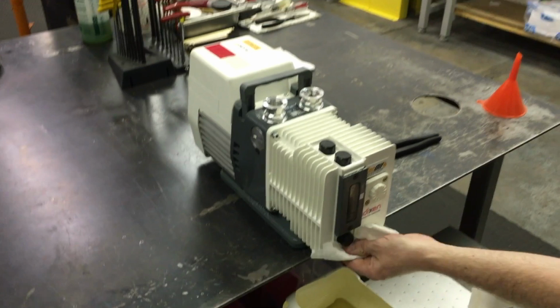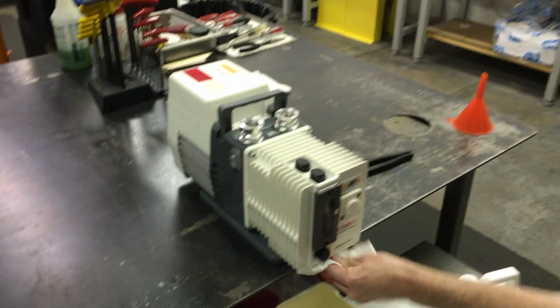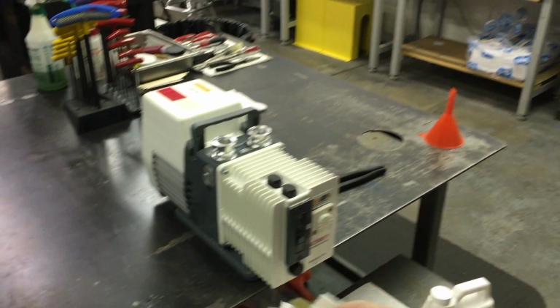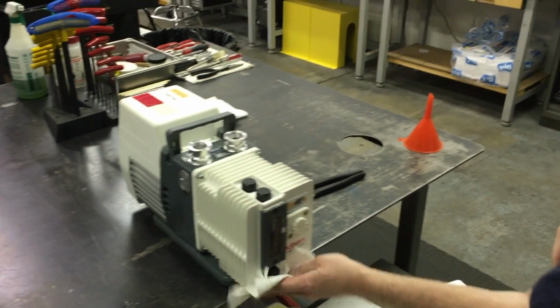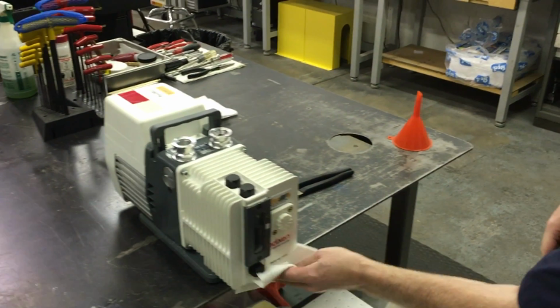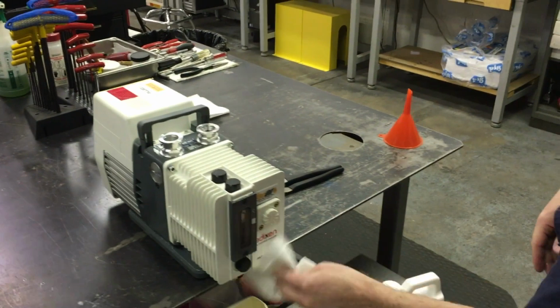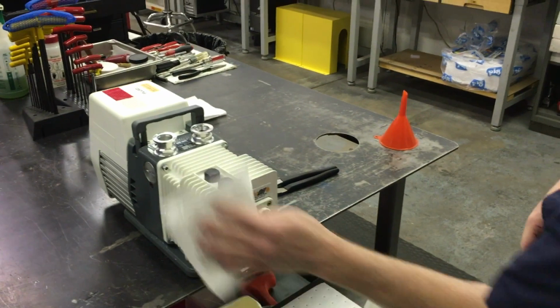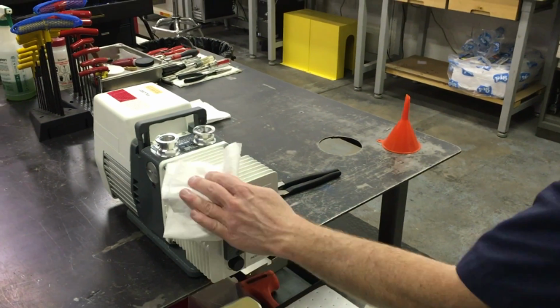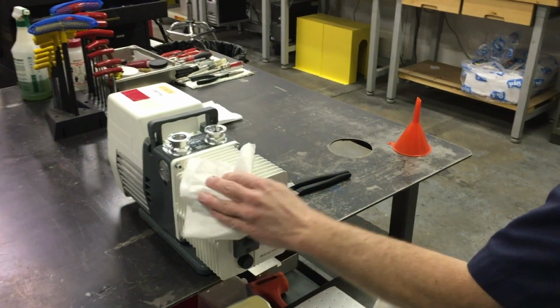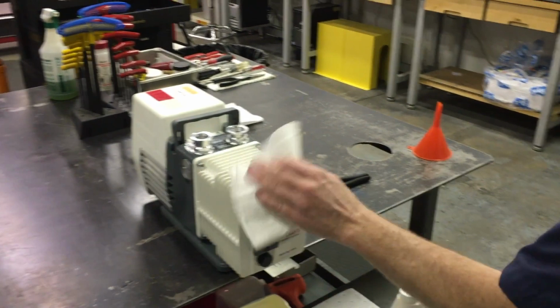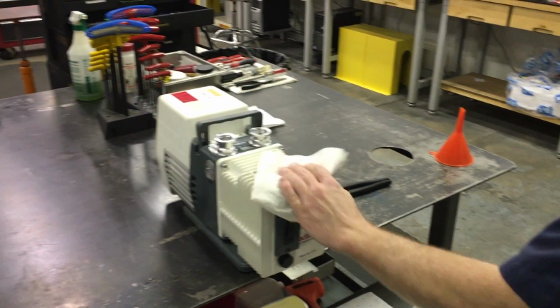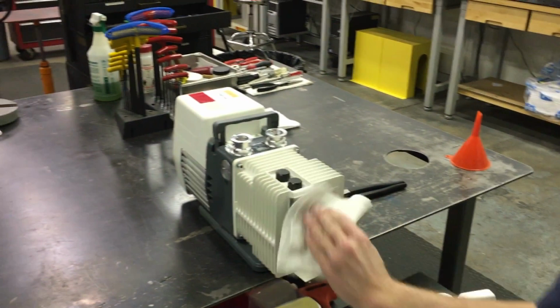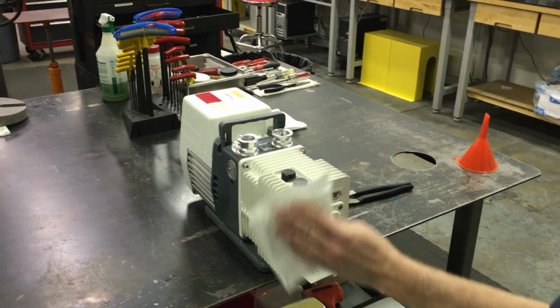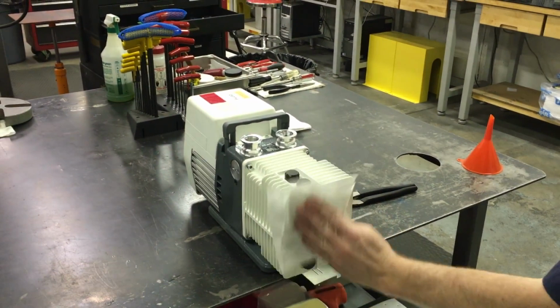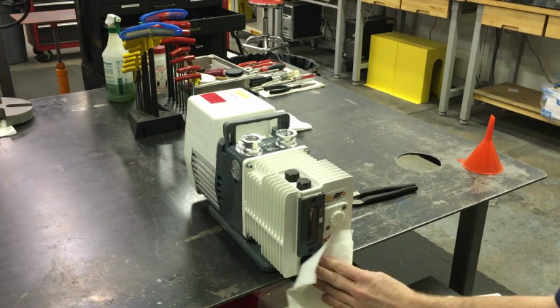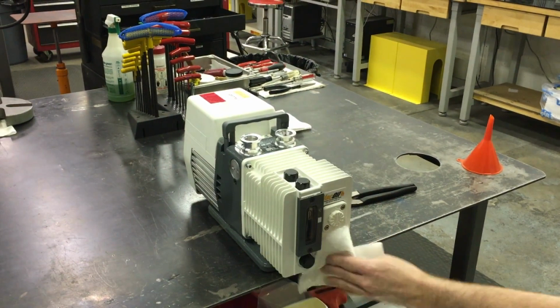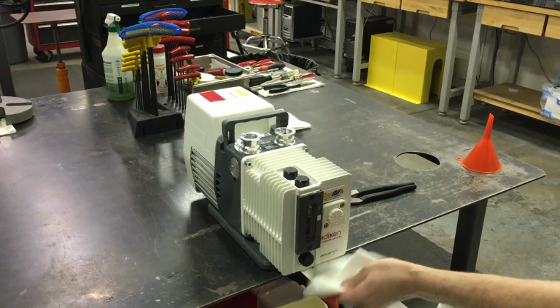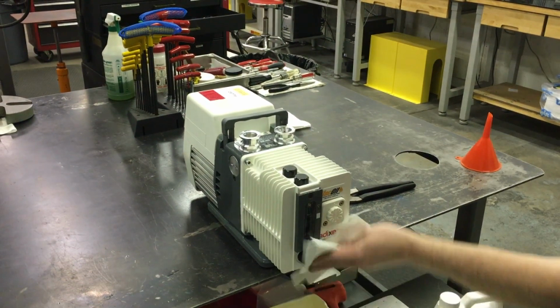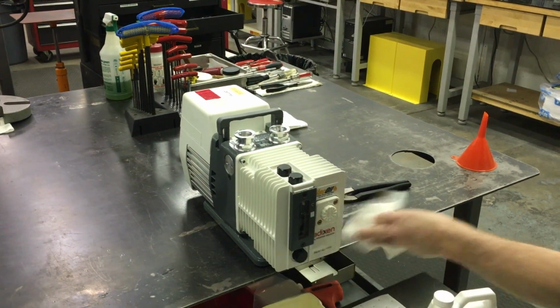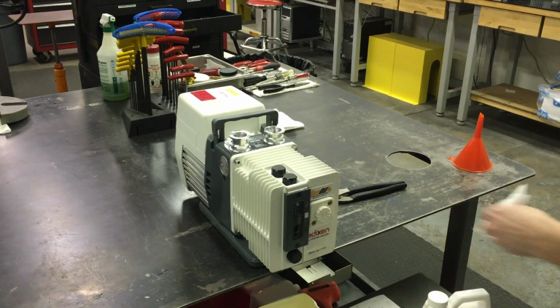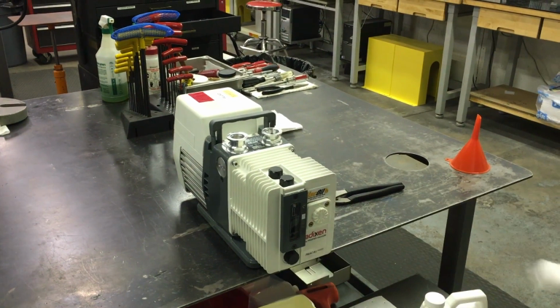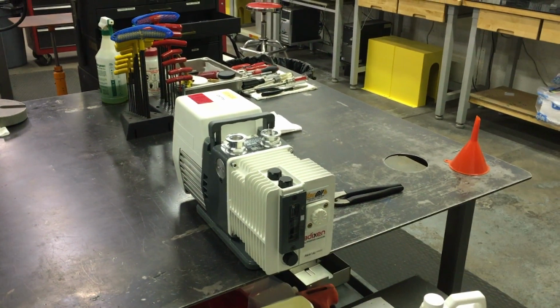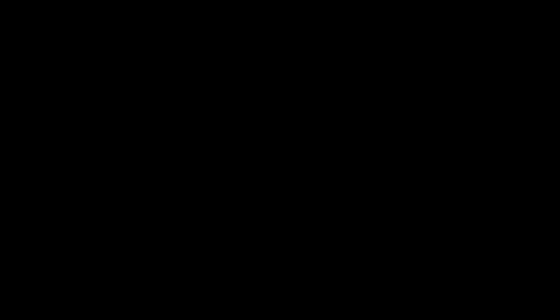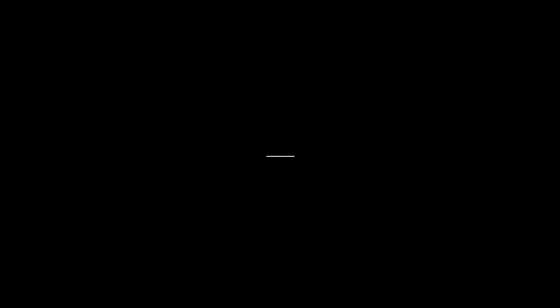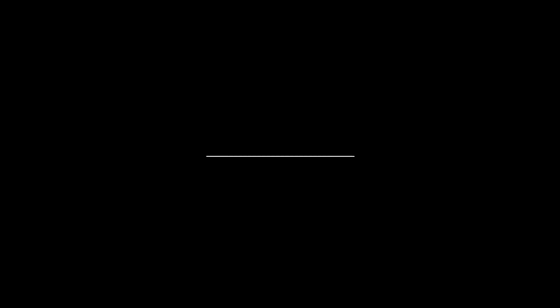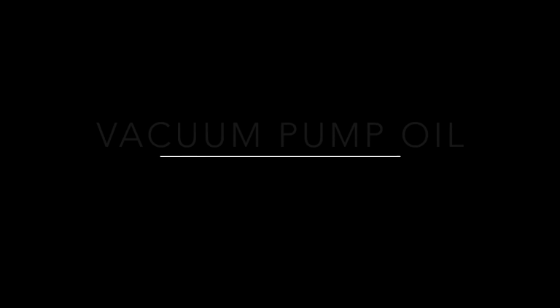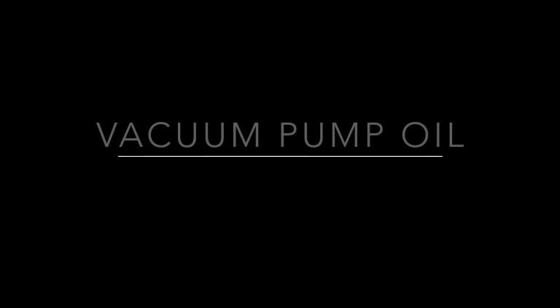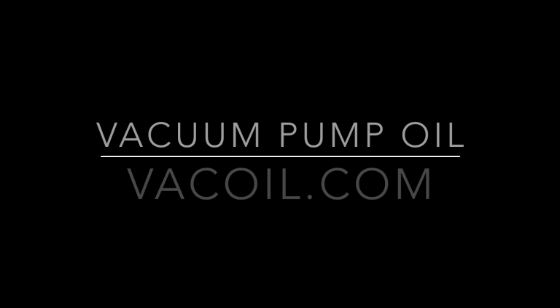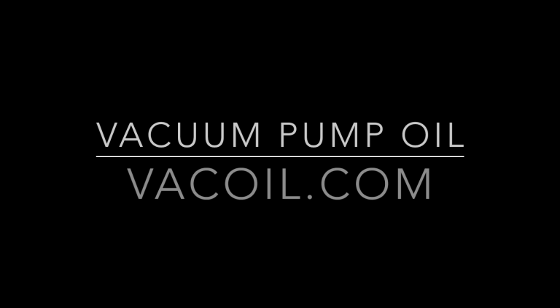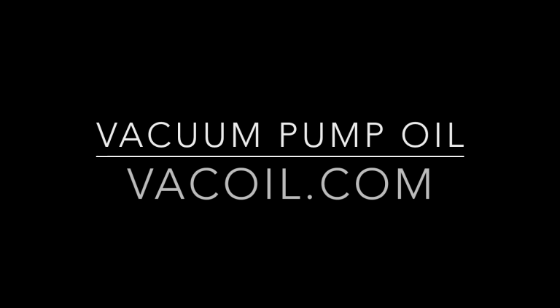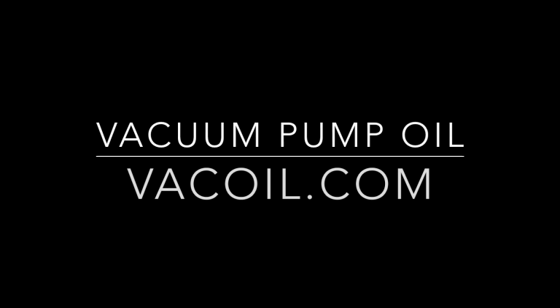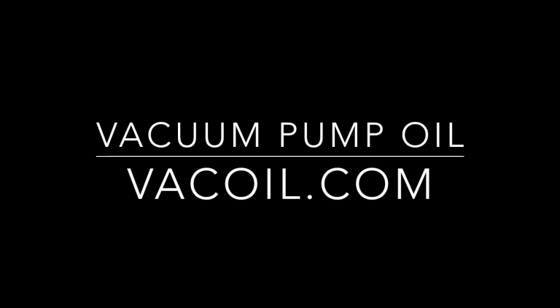Thanks for watching. Look for more videos on how to flush your pump and perform other maintenance tips.